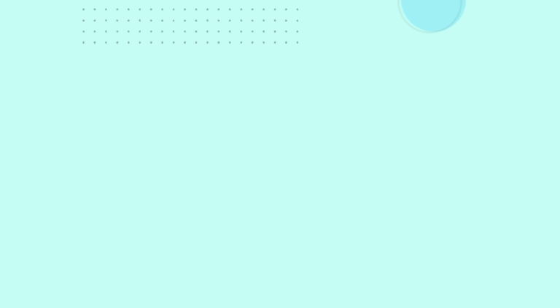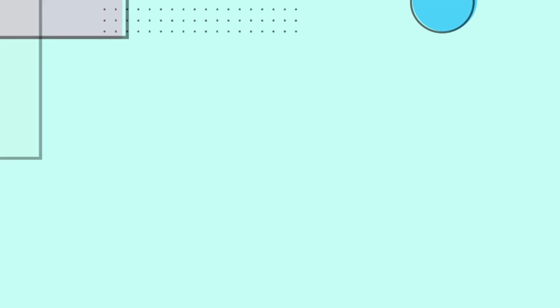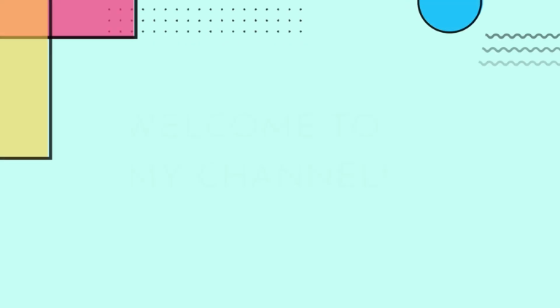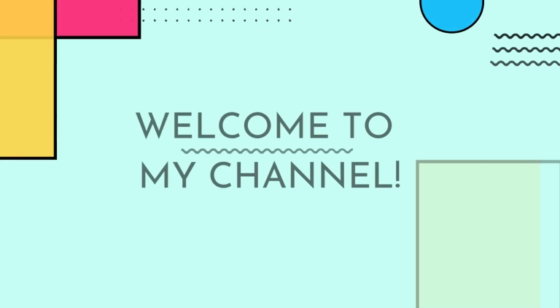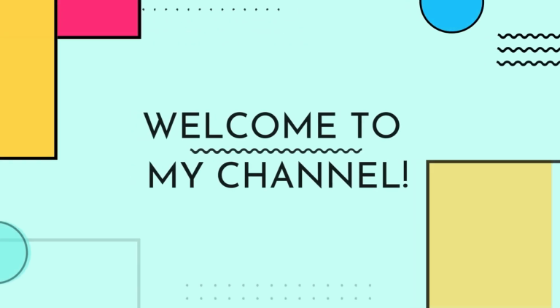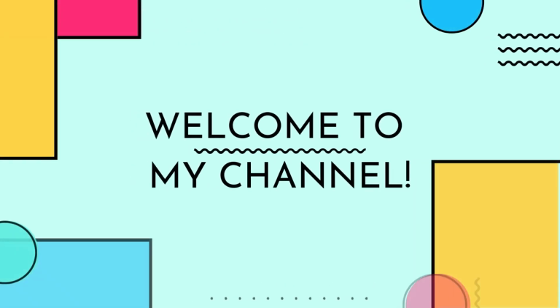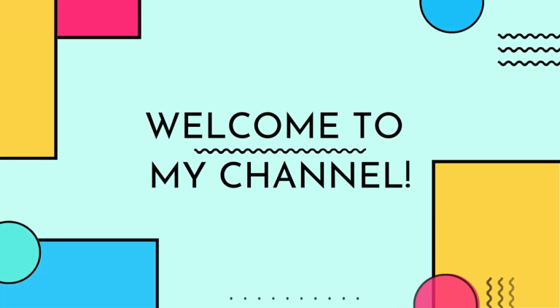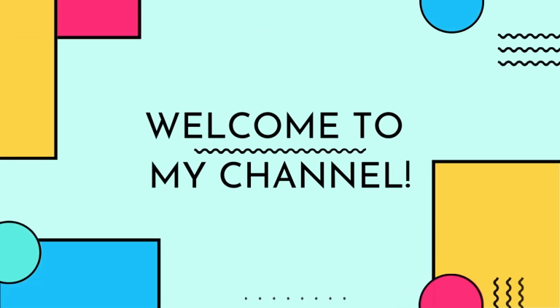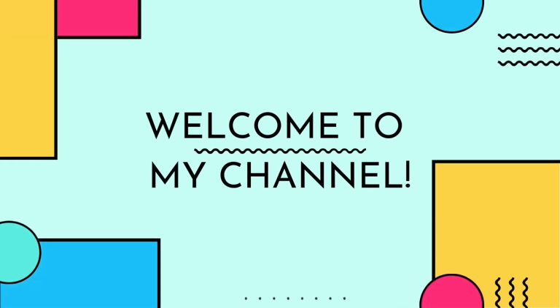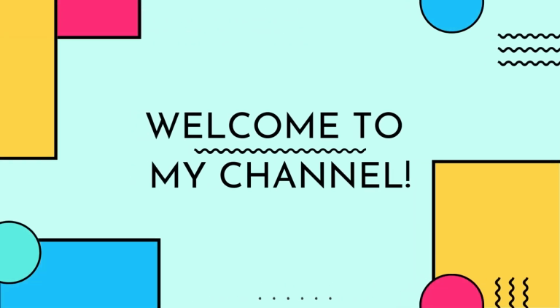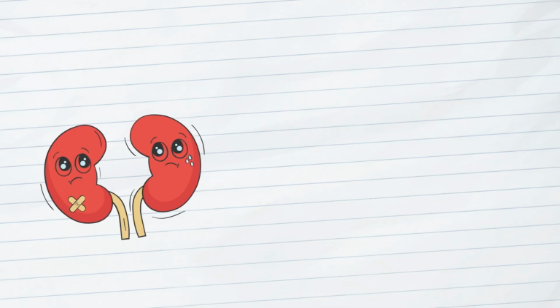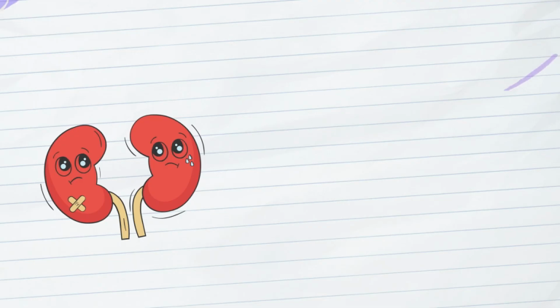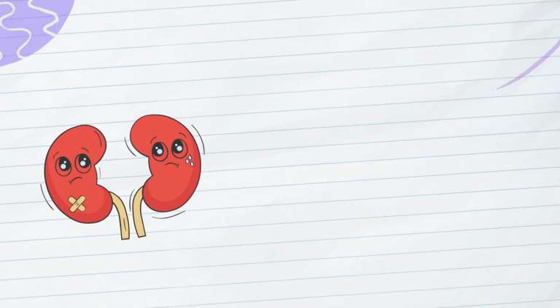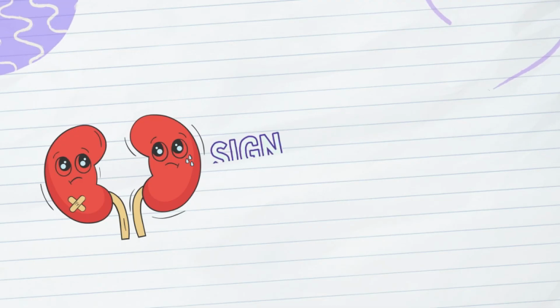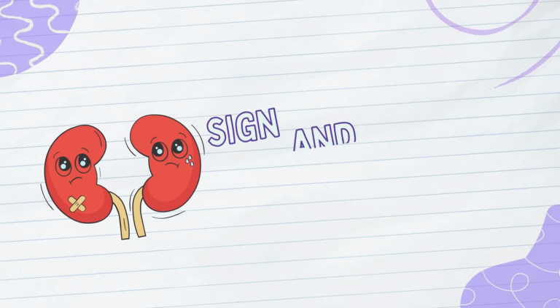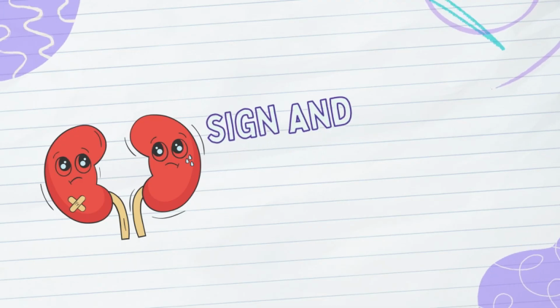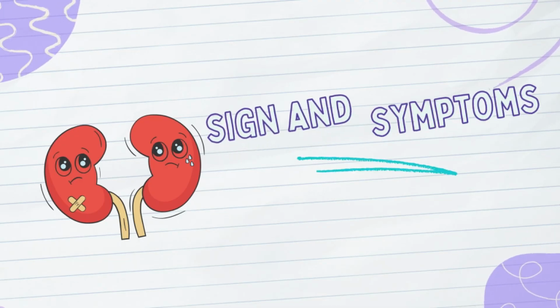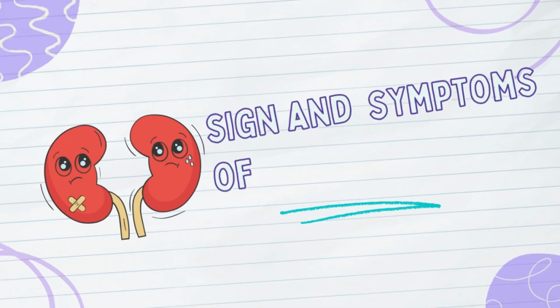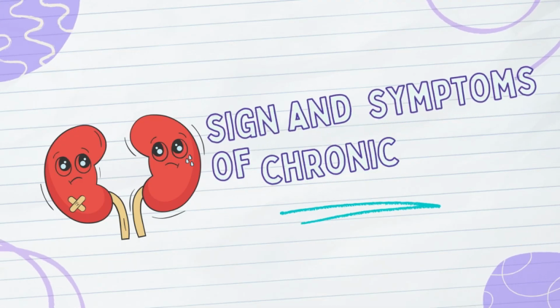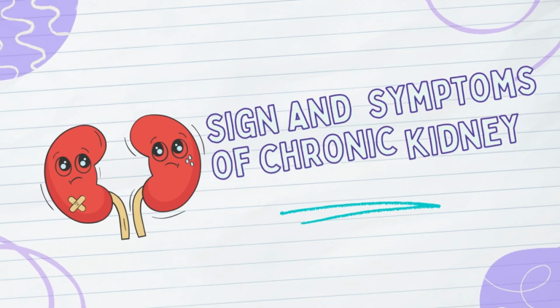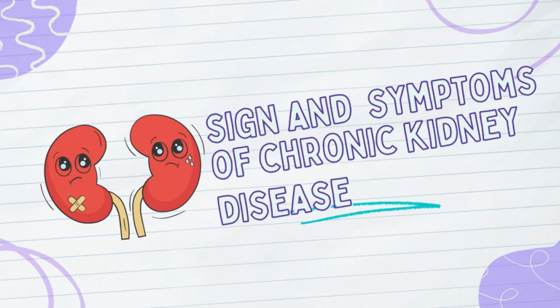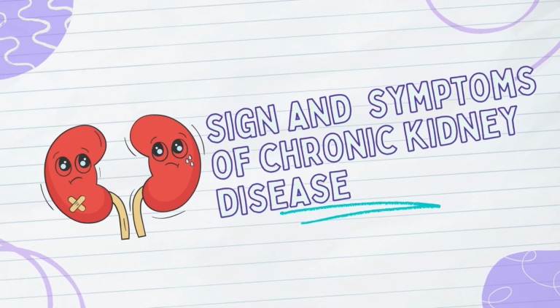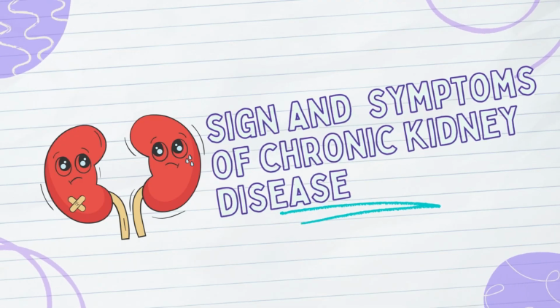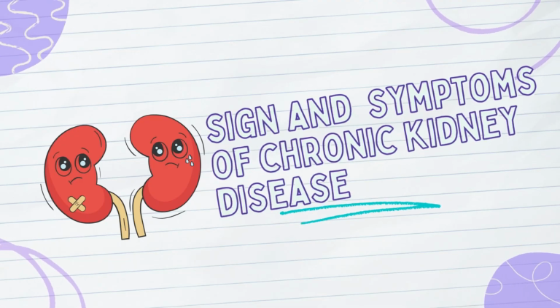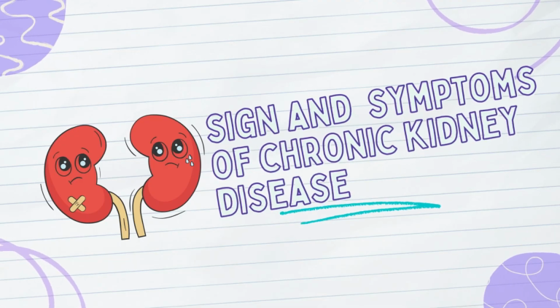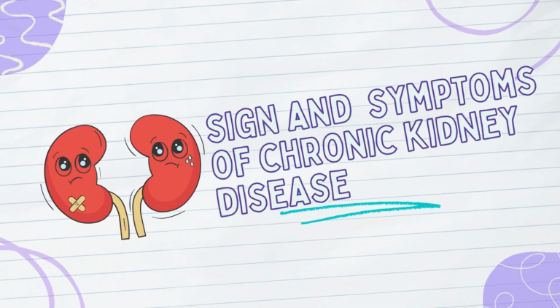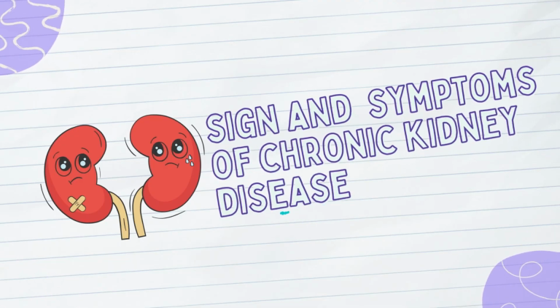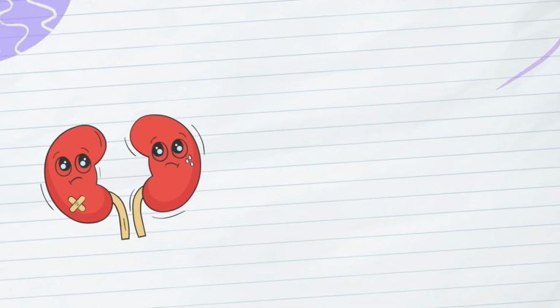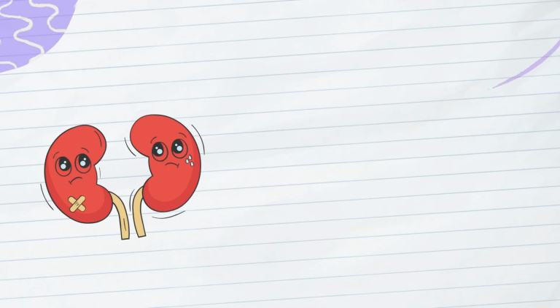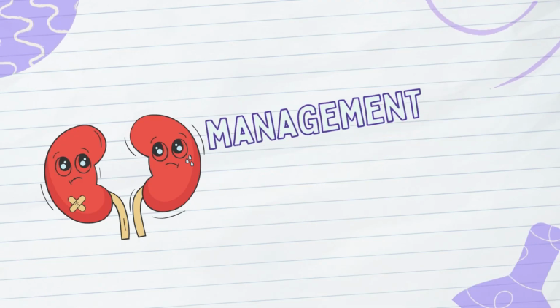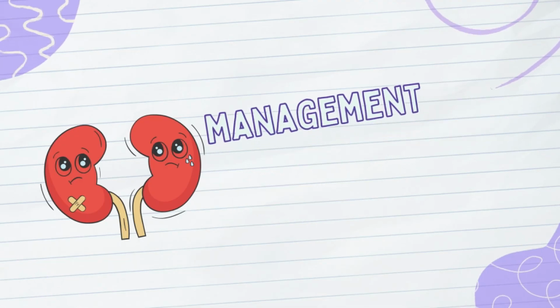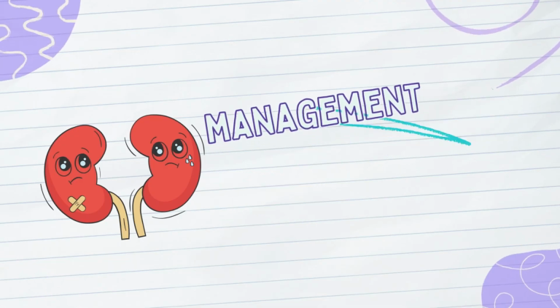Welcome to our channel. Today, we will discuss signs and symptoms of chronic kidney disease and its management.